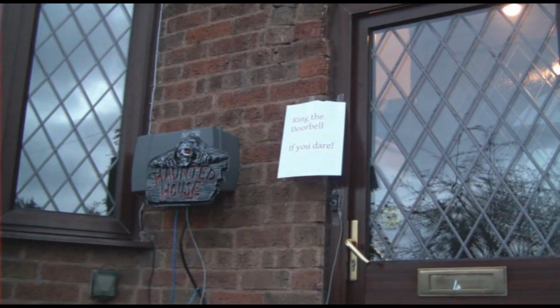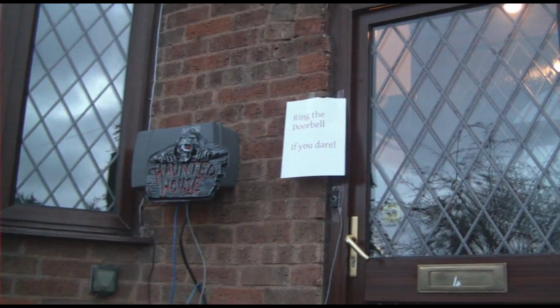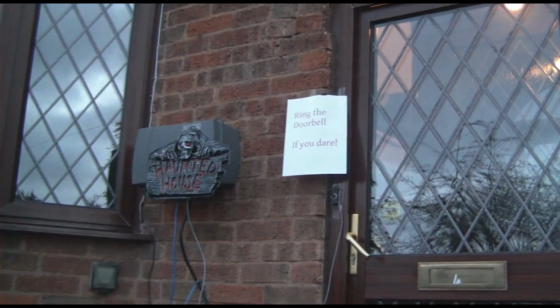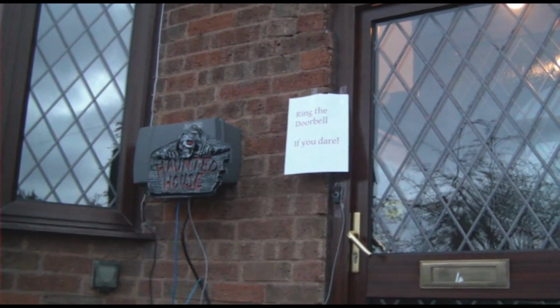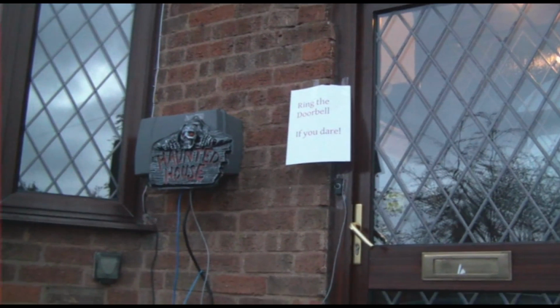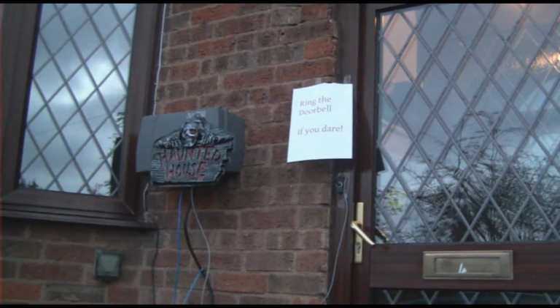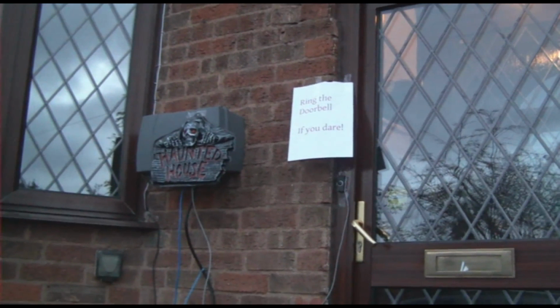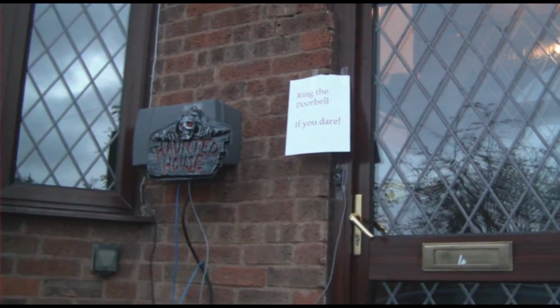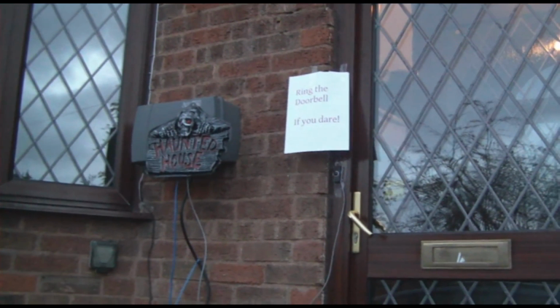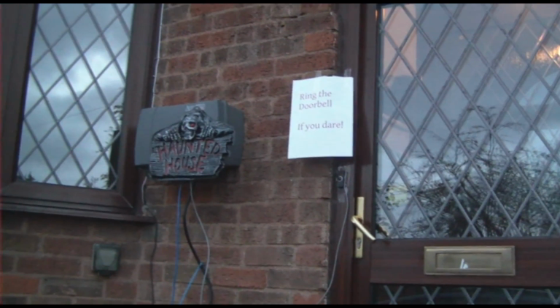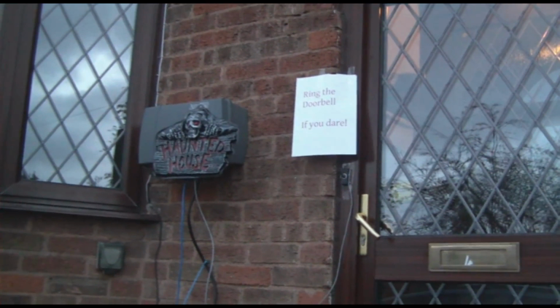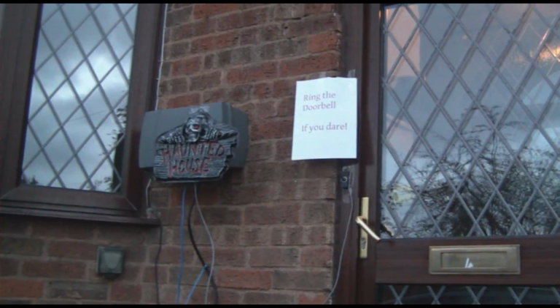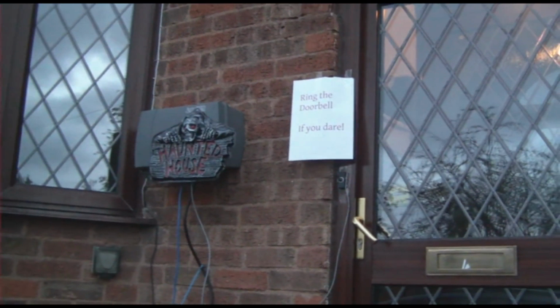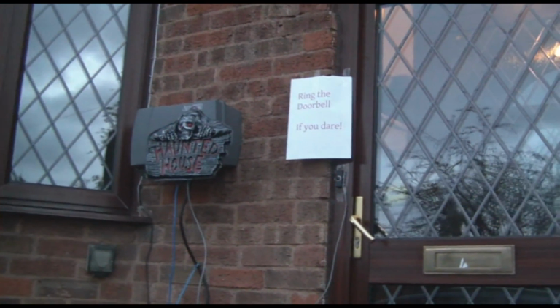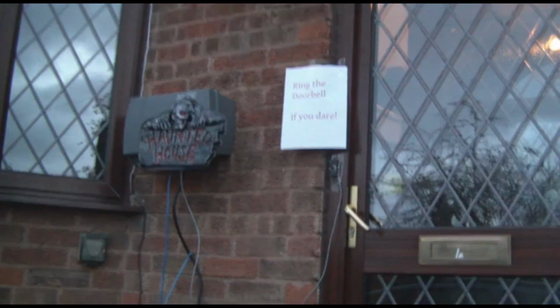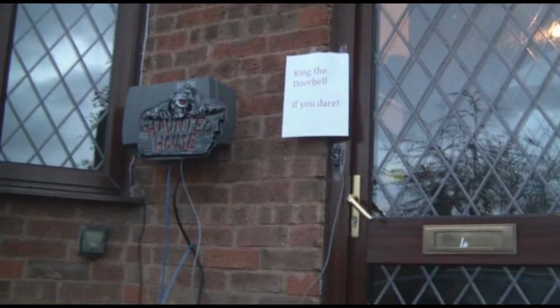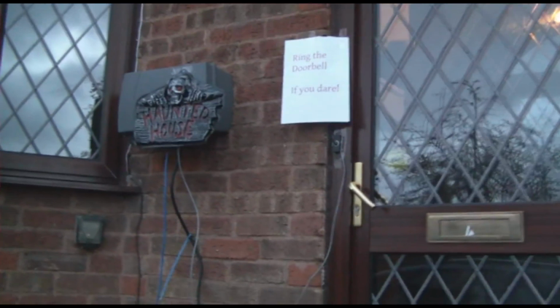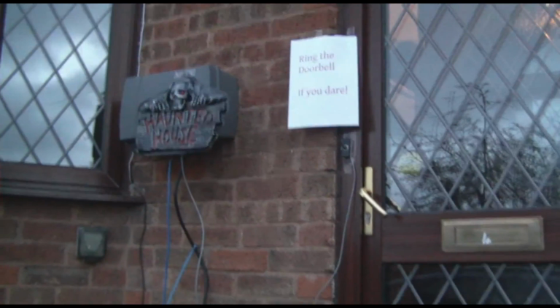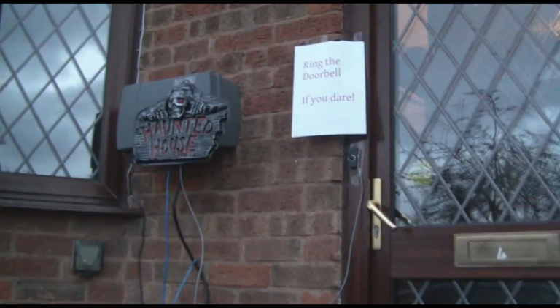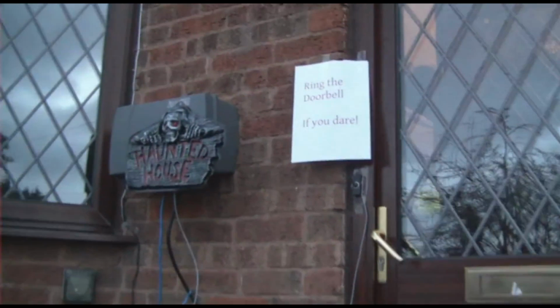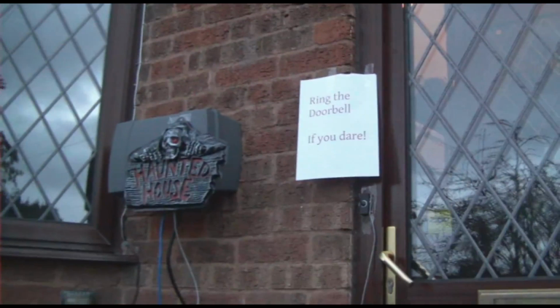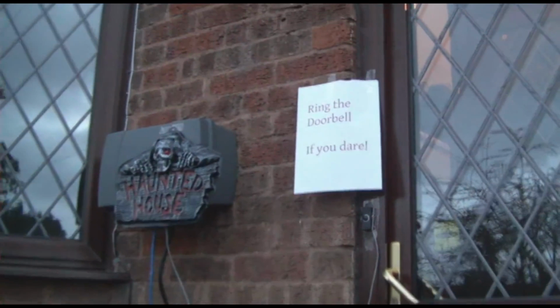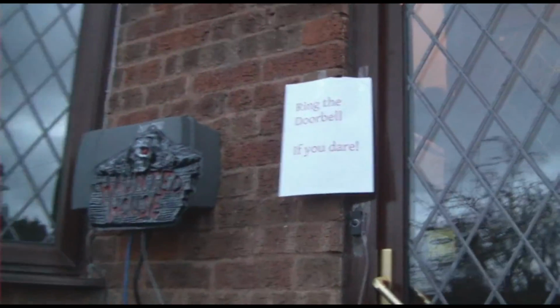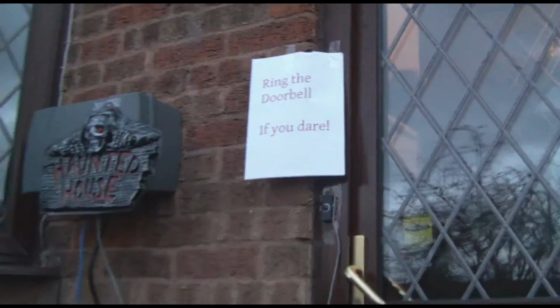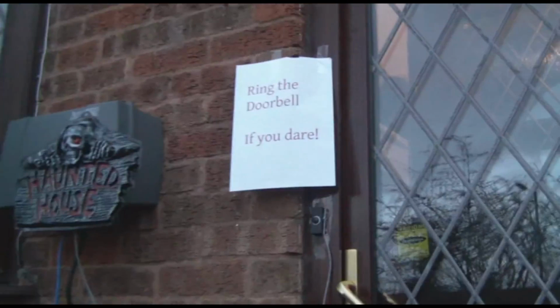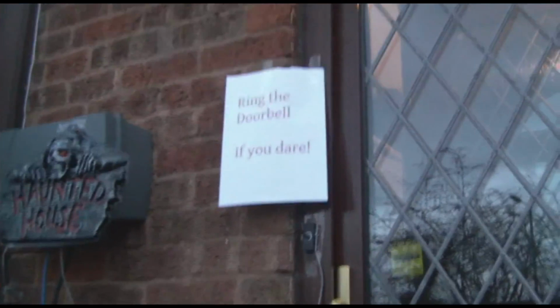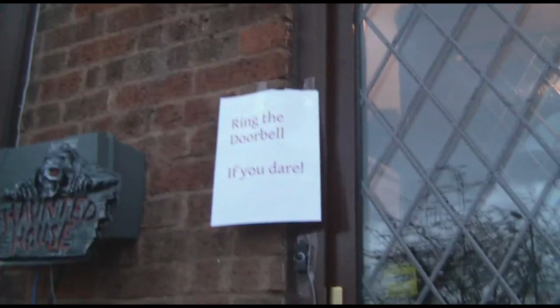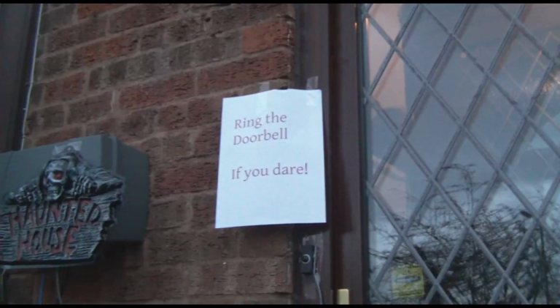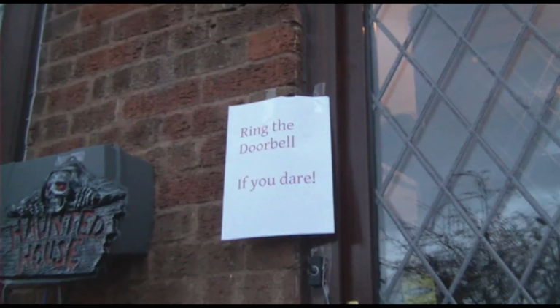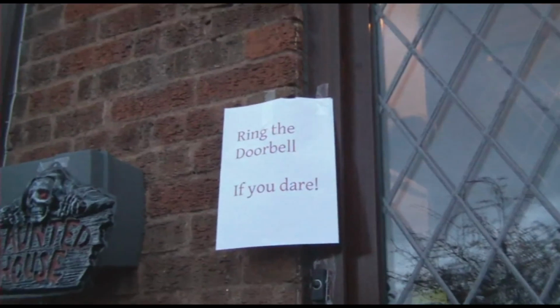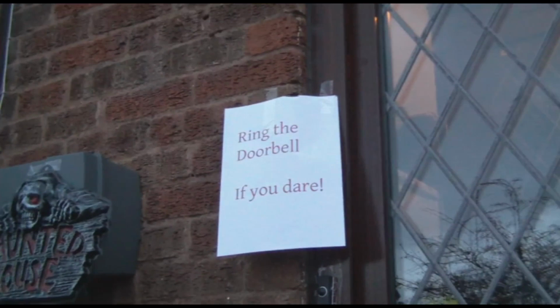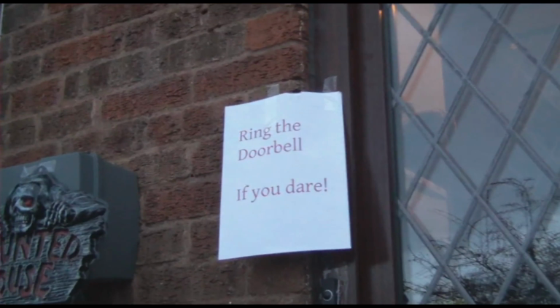This looks a good house. Let's see if we can get some chocolate from in here. Oh, what does this sign say?